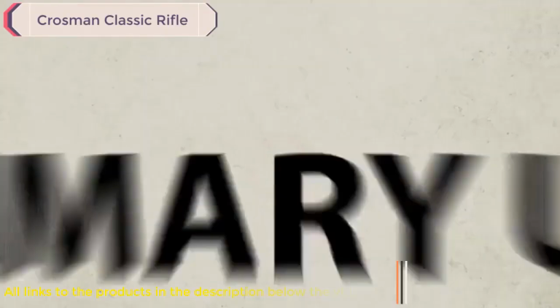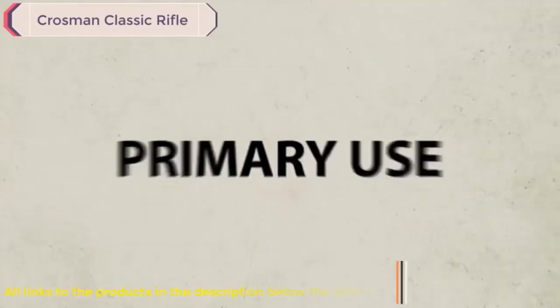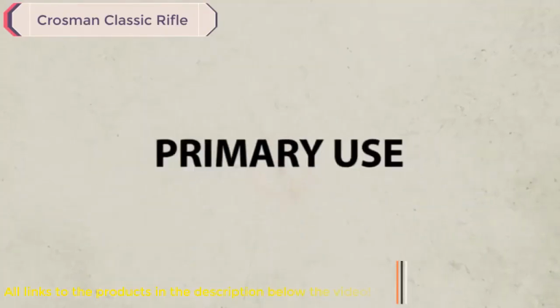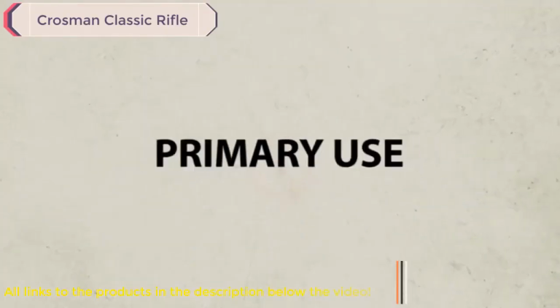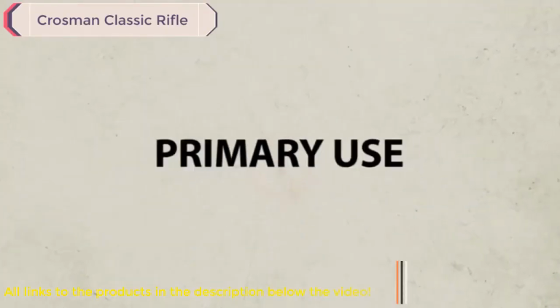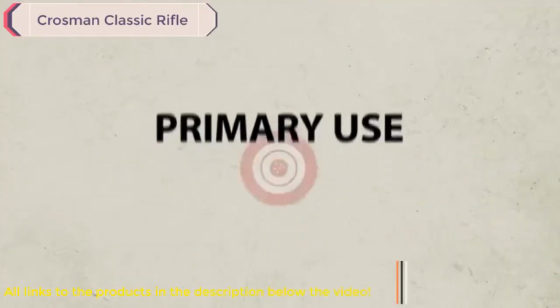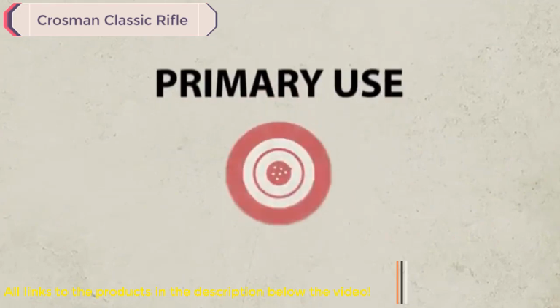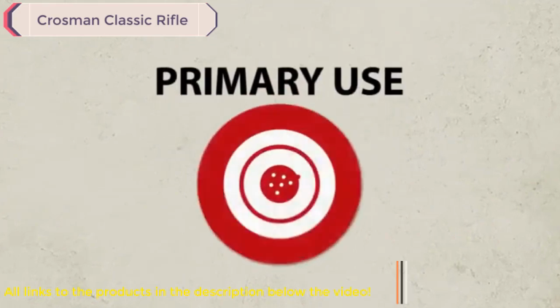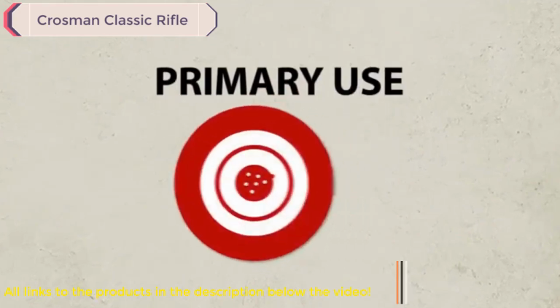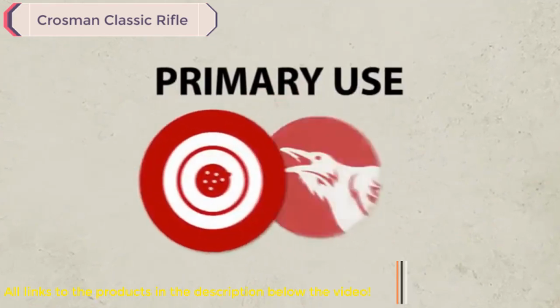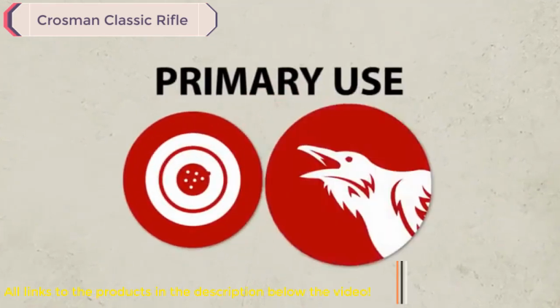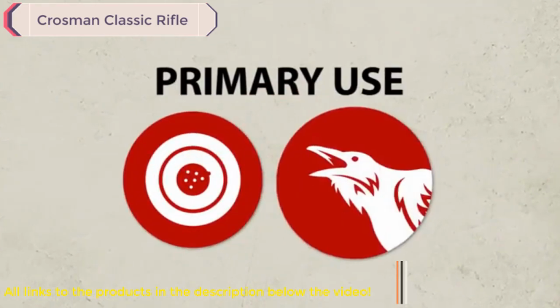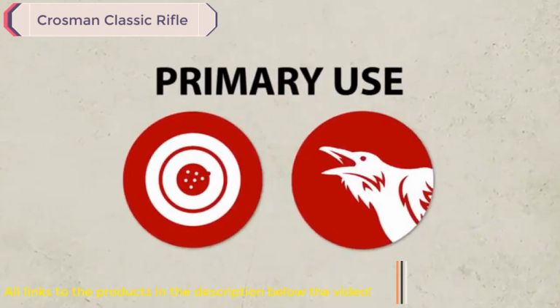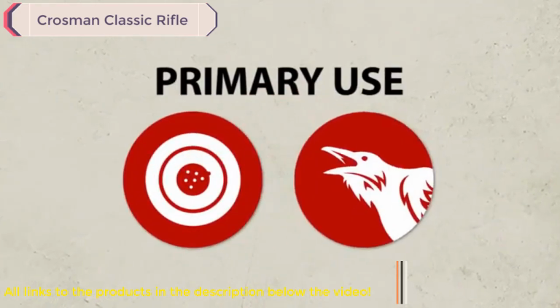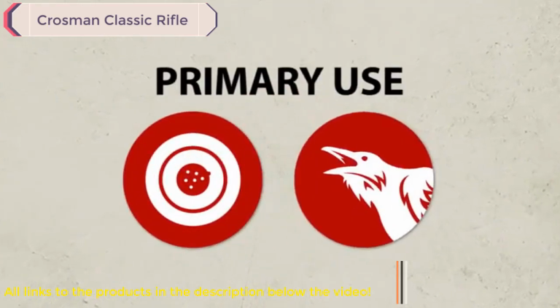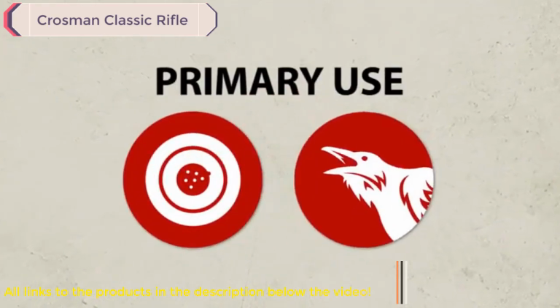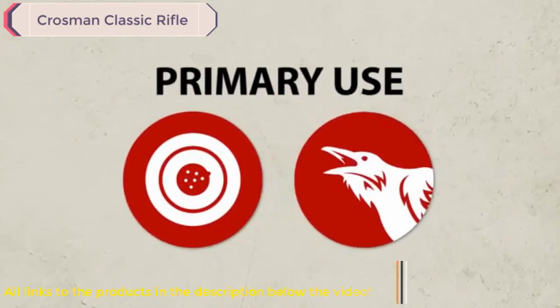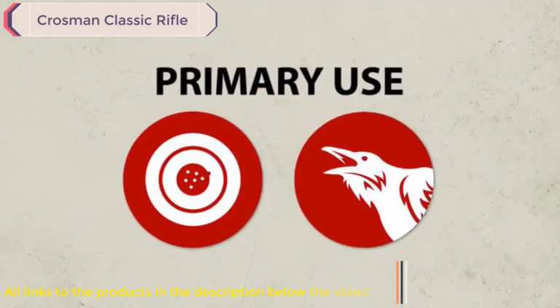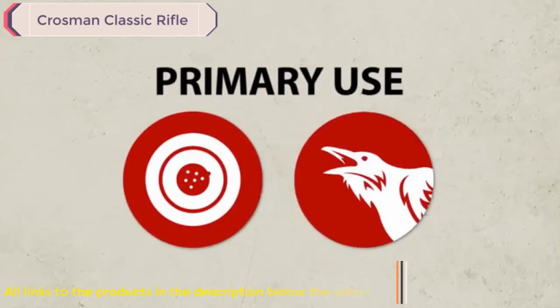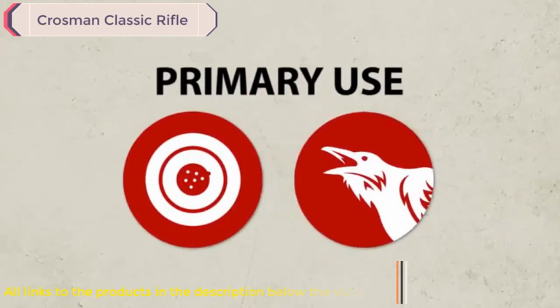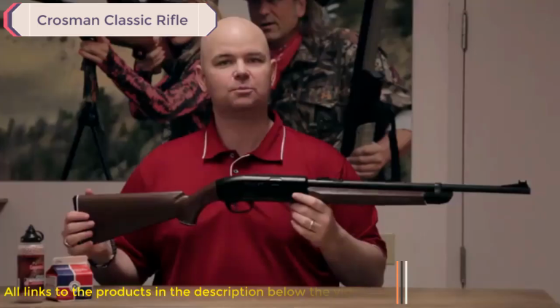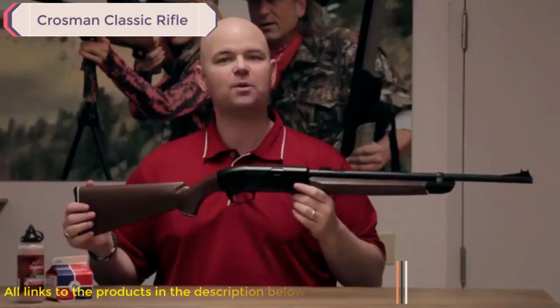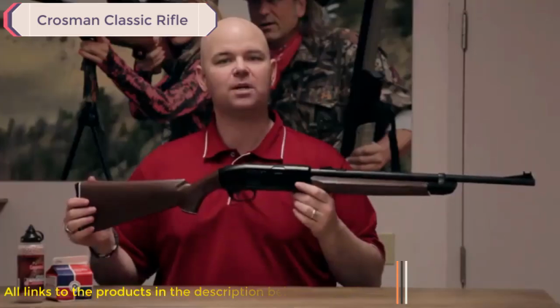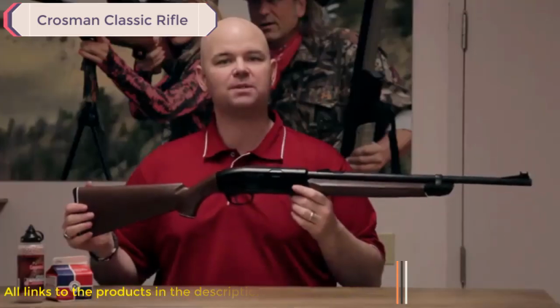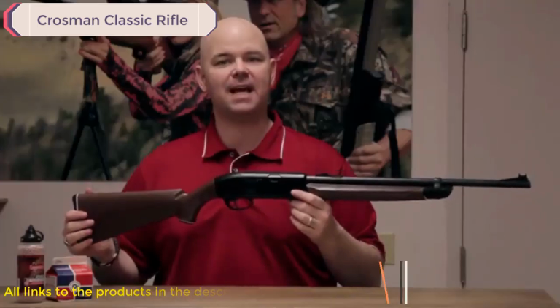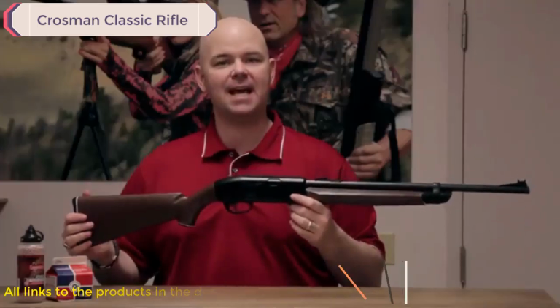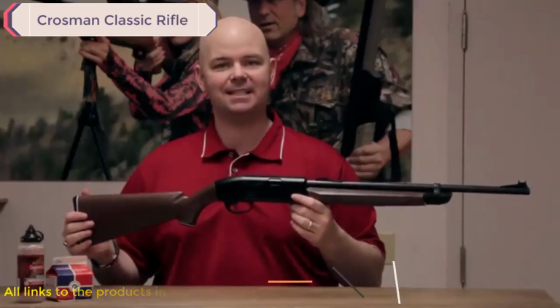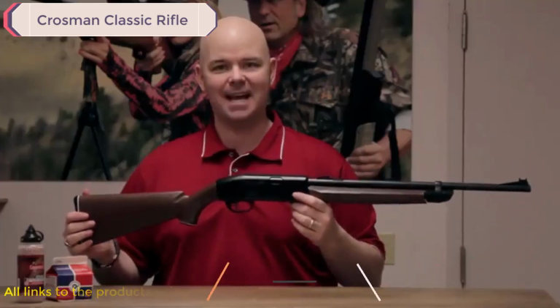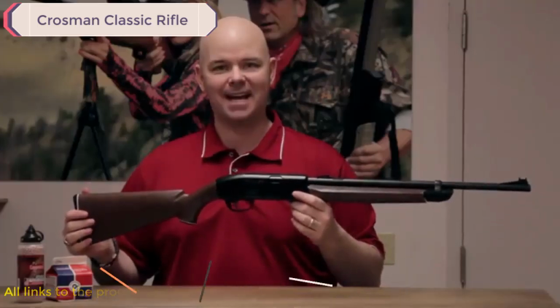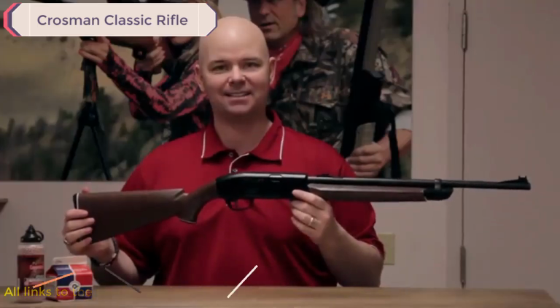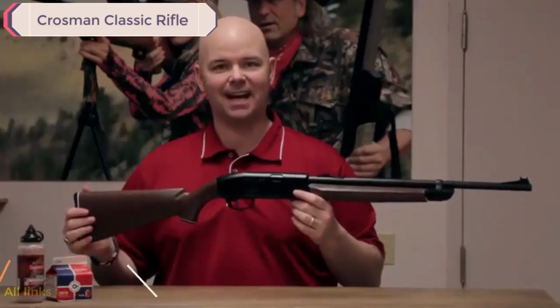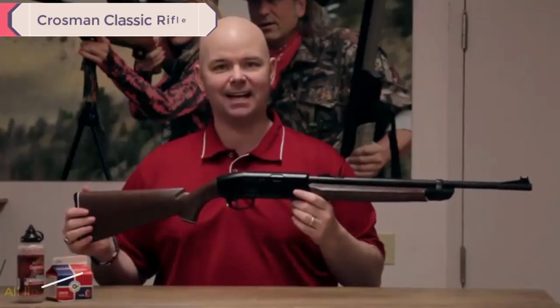This rifle is great for target shooting and small pest control, so pick one up today and take it outside.